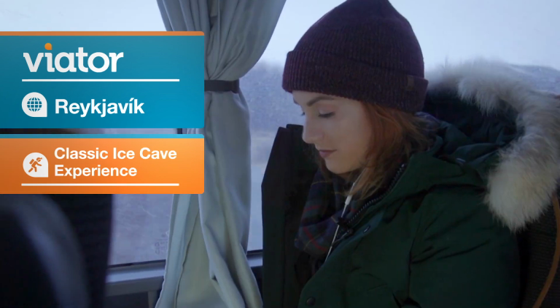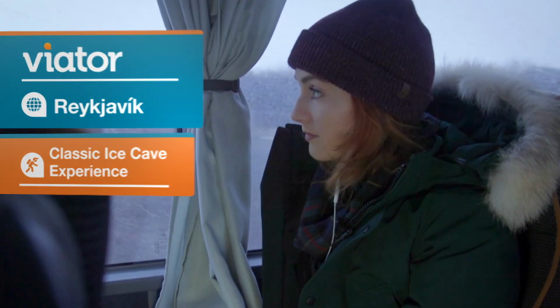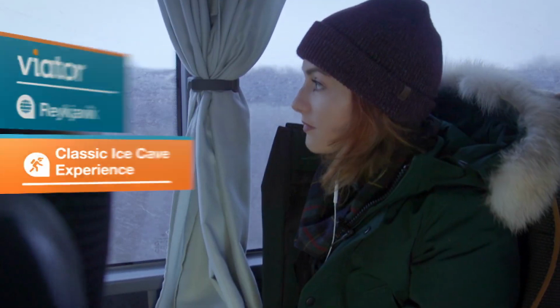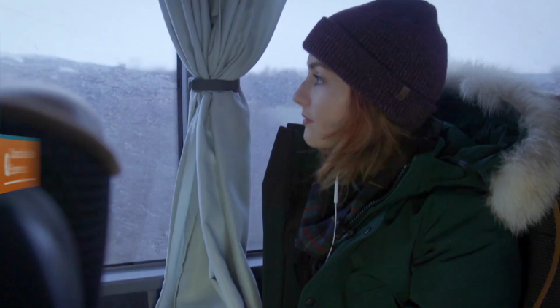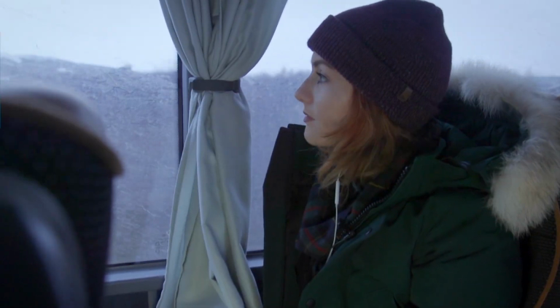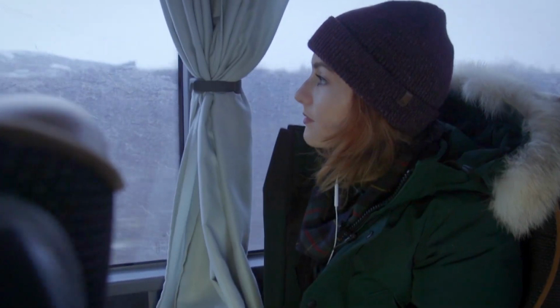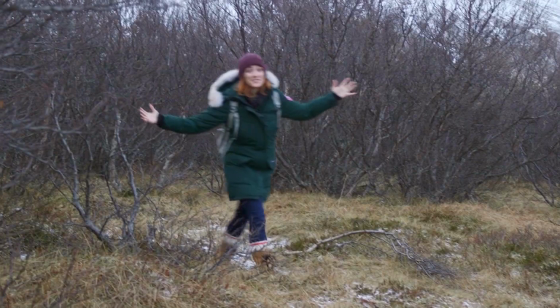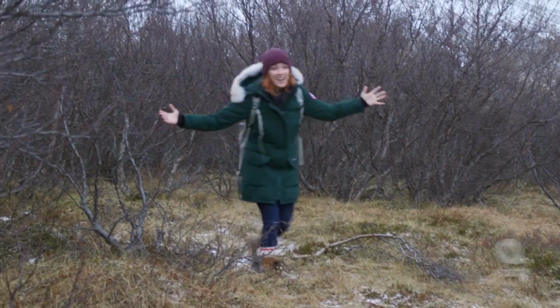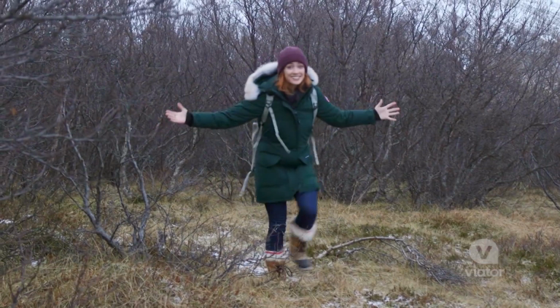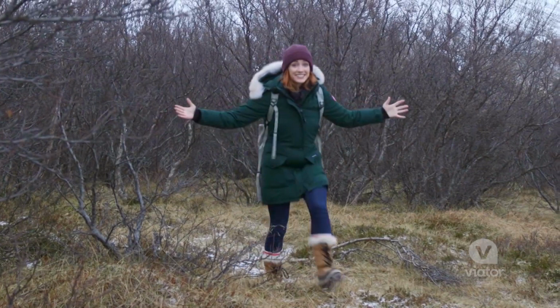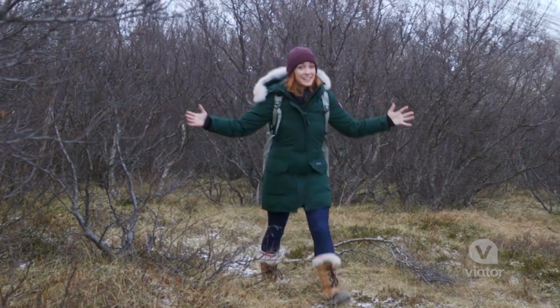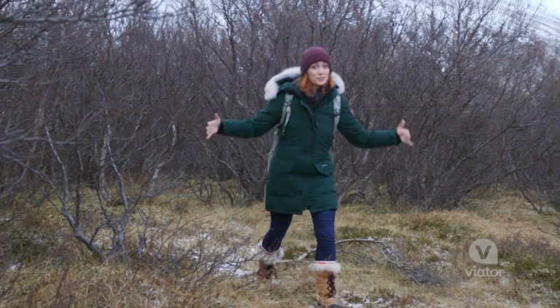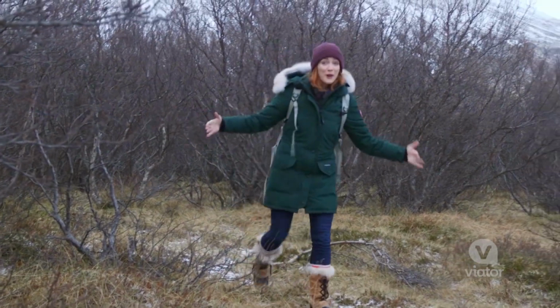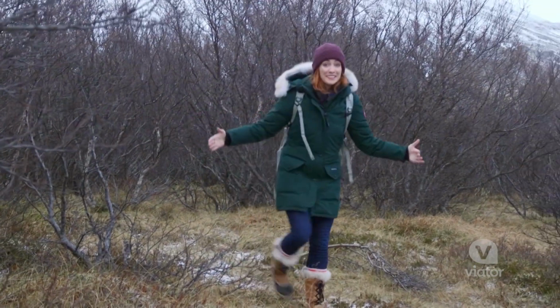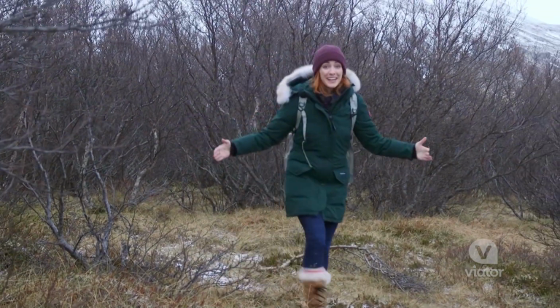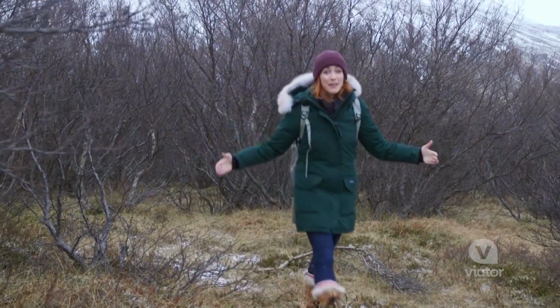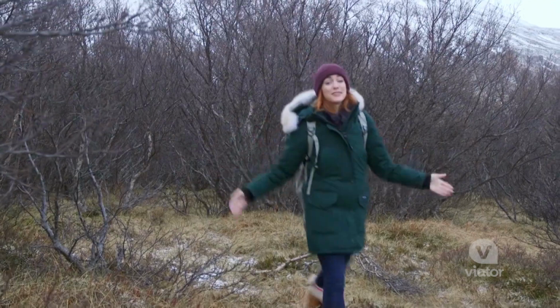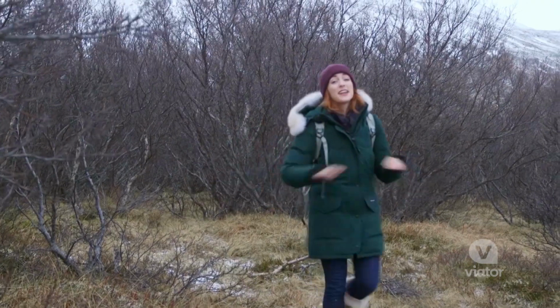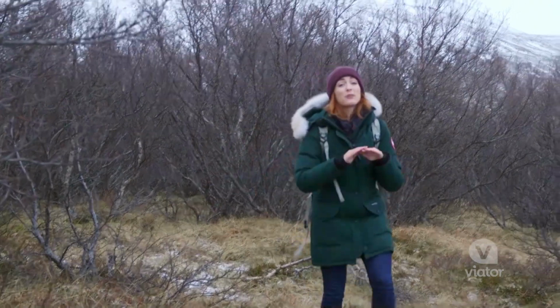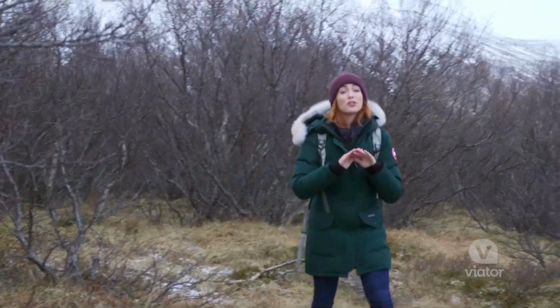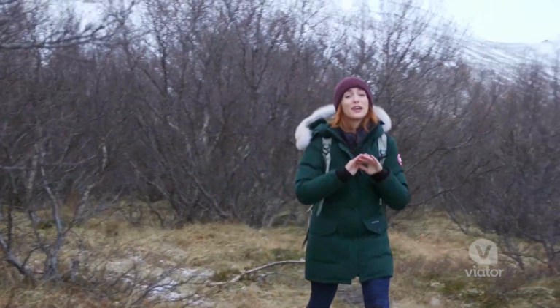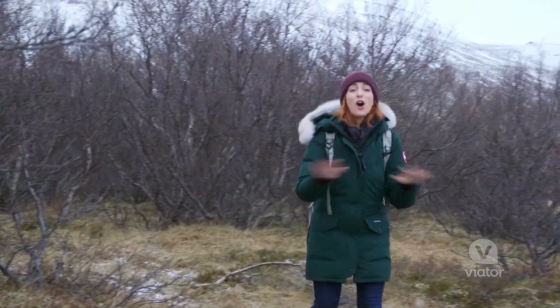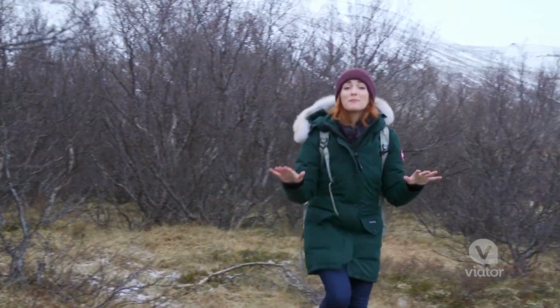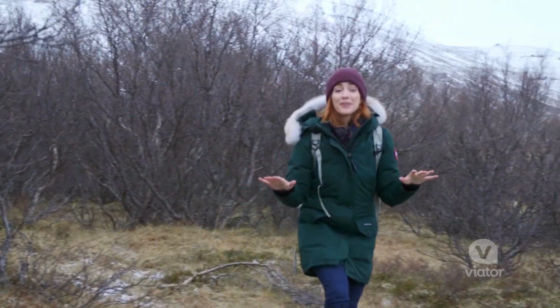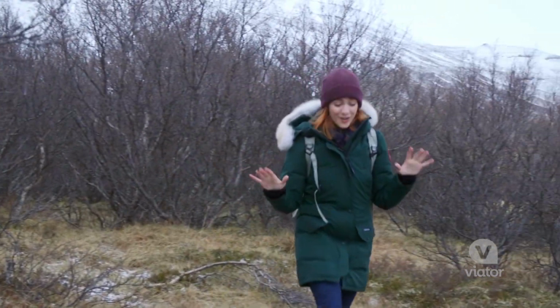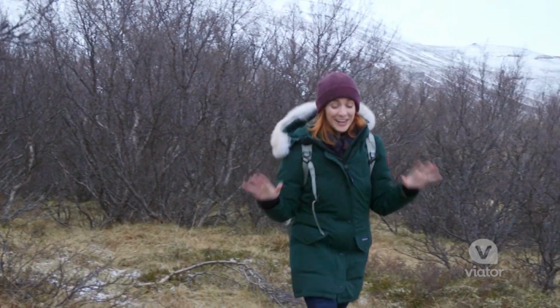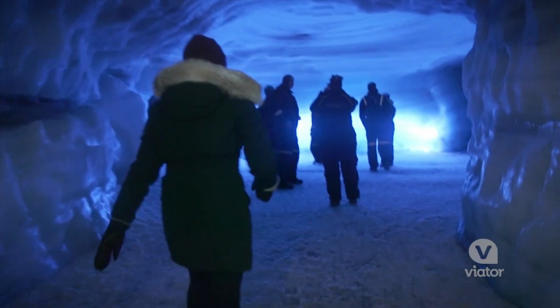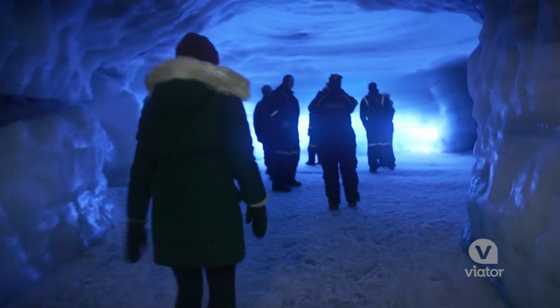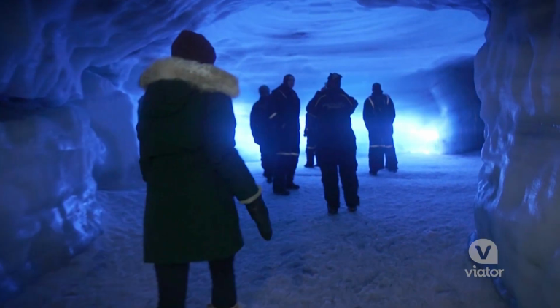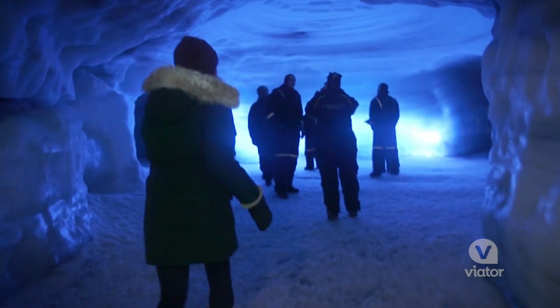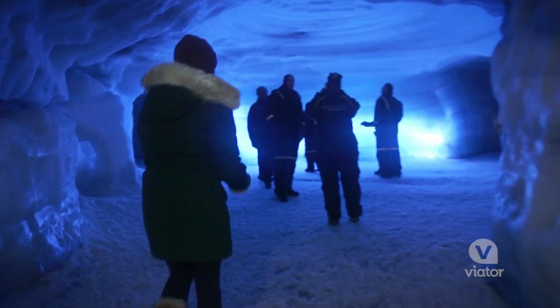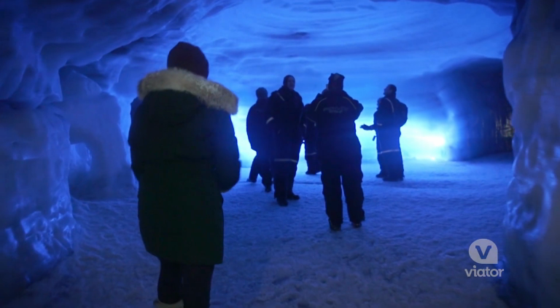Ice is important to Iceland — it's right in the name. Today we are learning all about it on an ice cave experience.